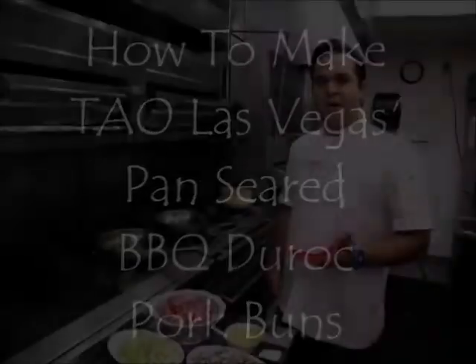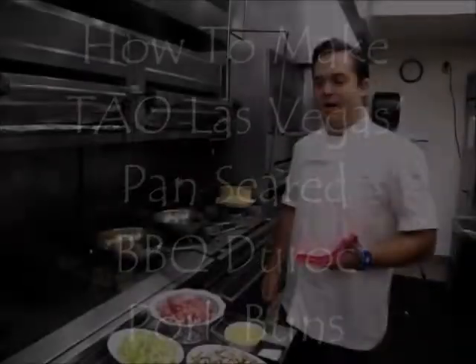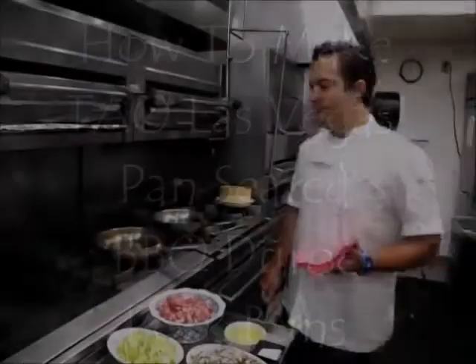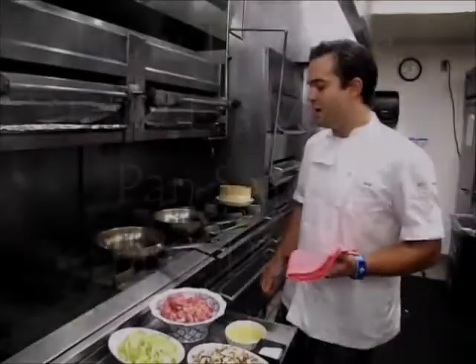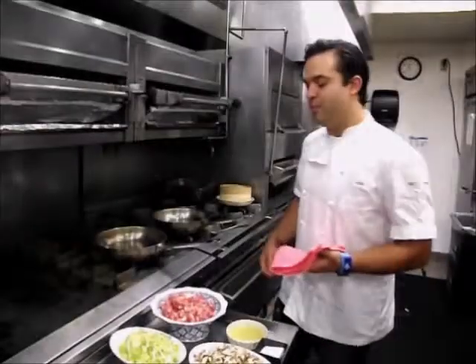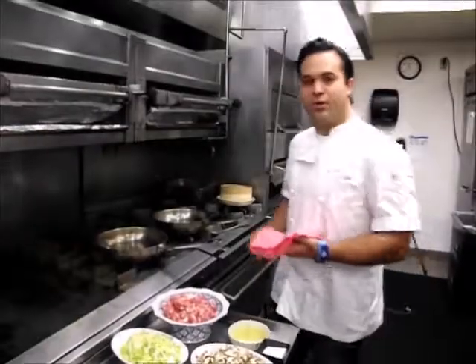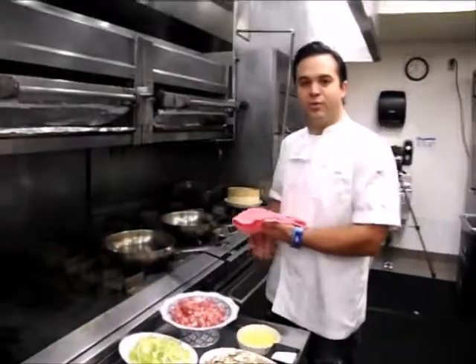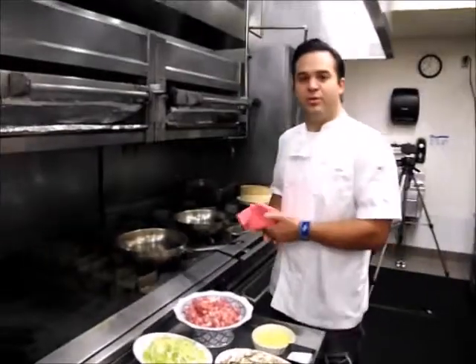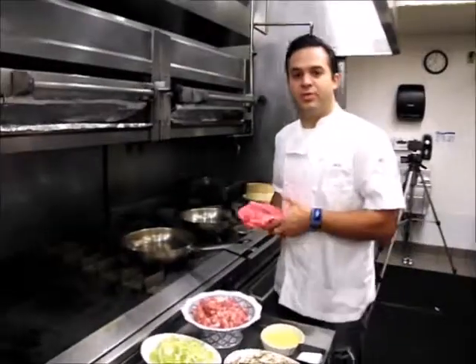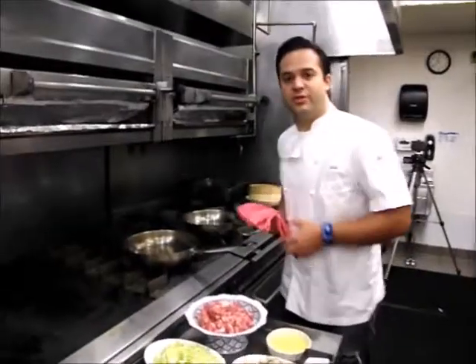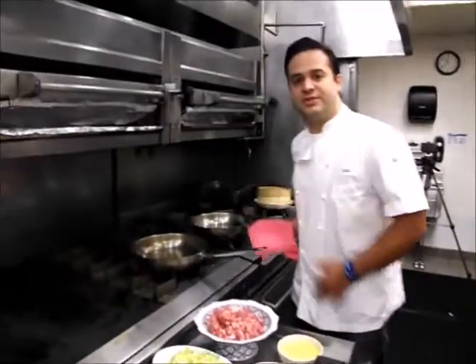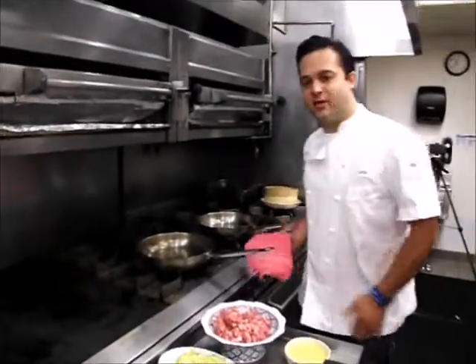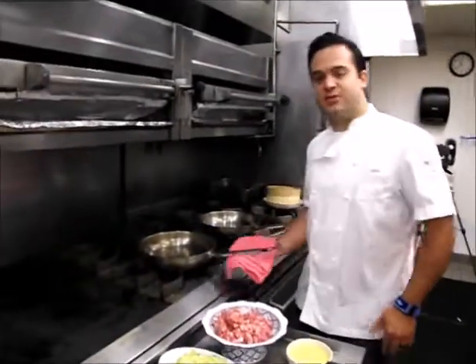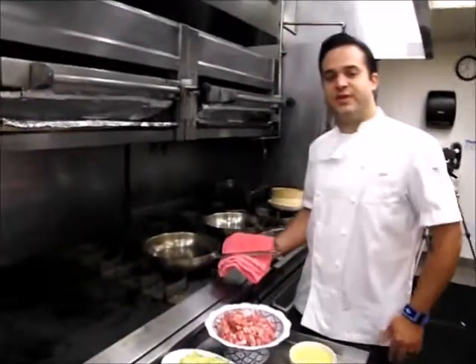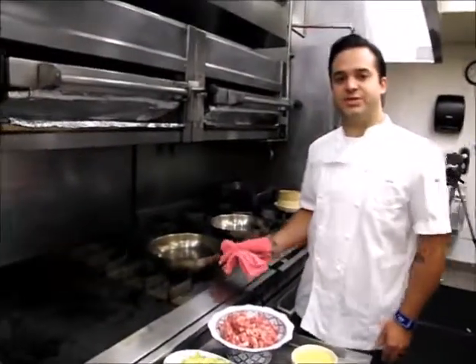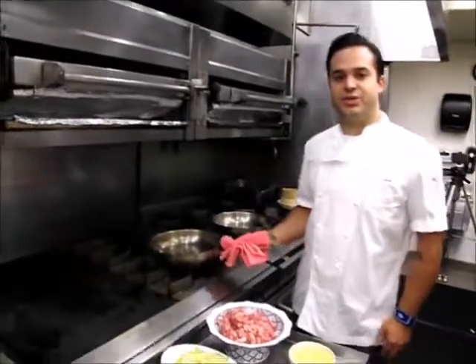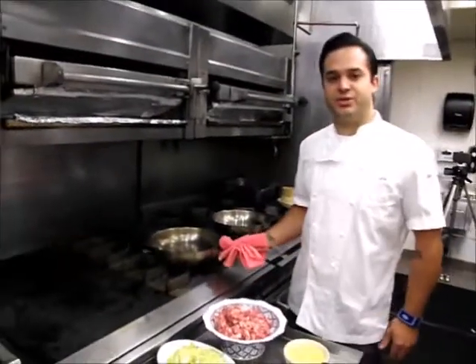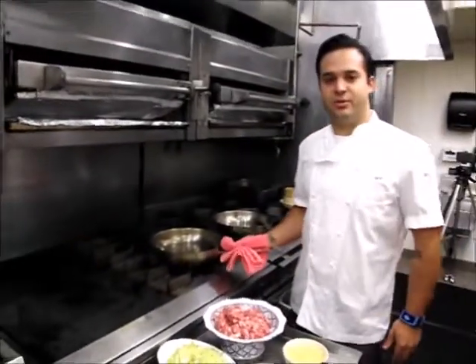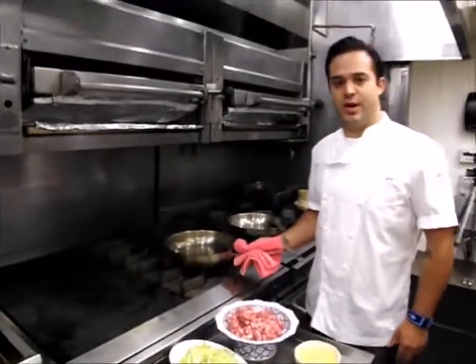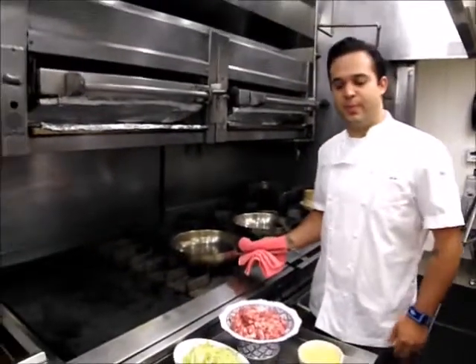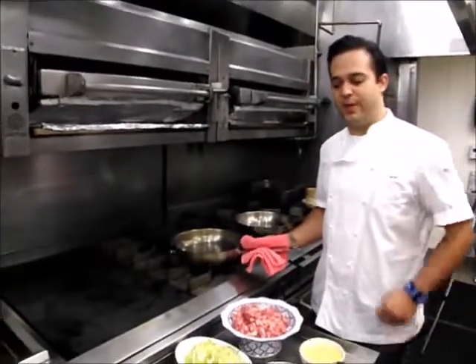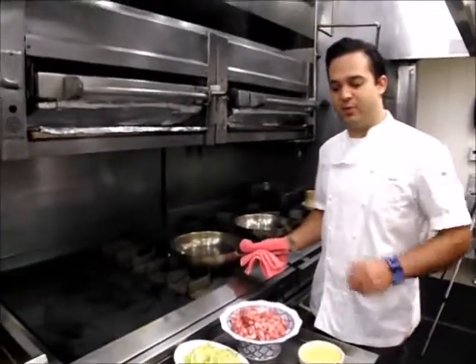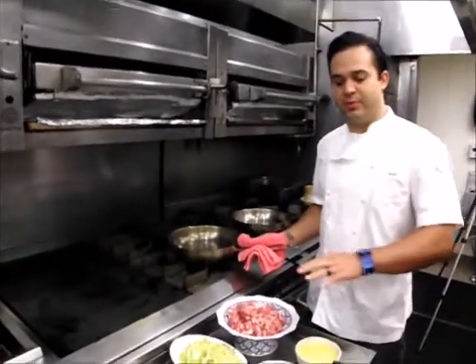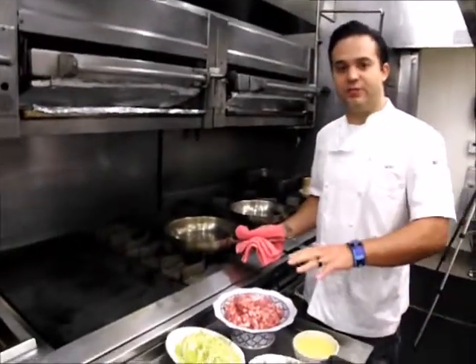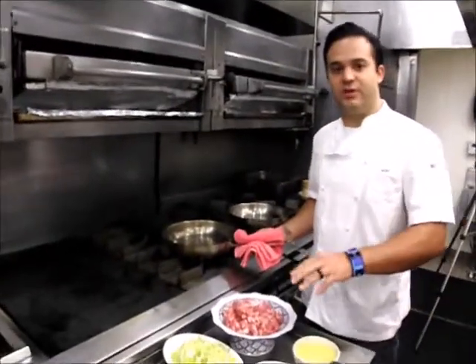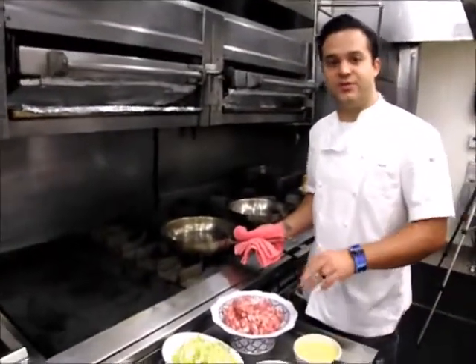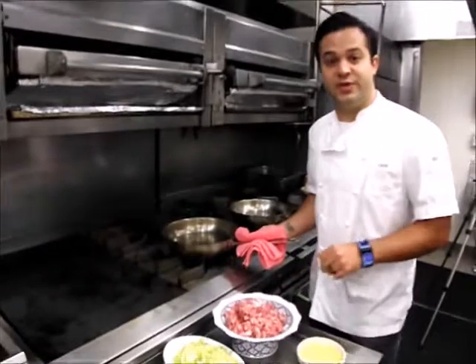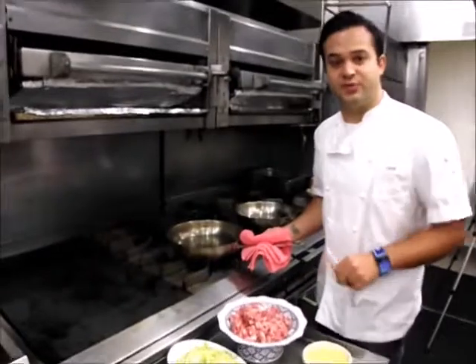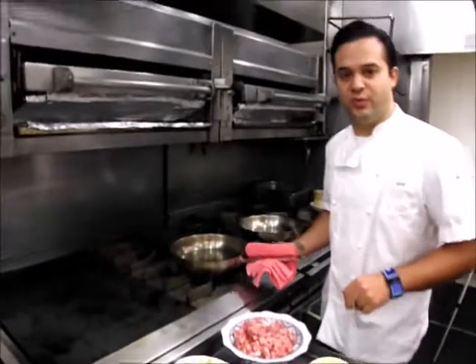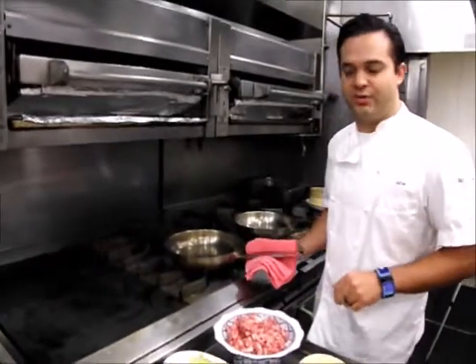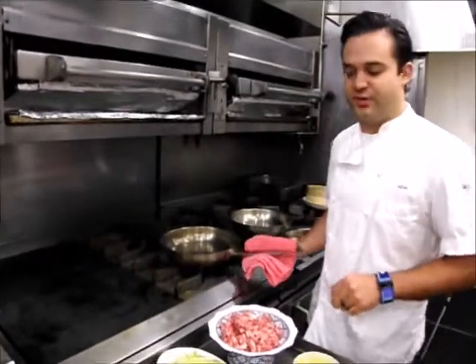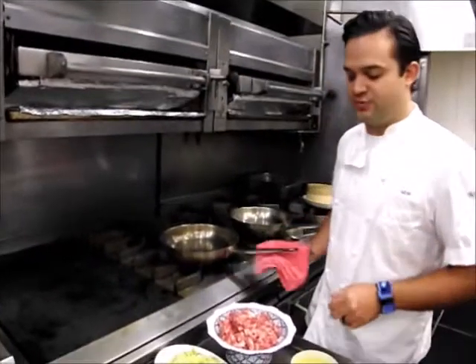Hi, I'm Mark Marone. We're here in the Tau Las Vegas kitchen, preparing what we're going to make for the Las Vegas Food and Wine Festival.